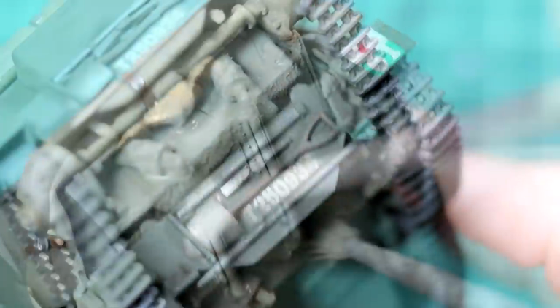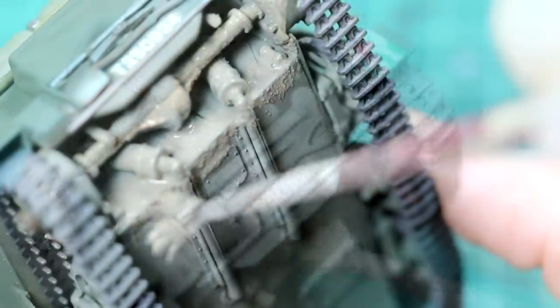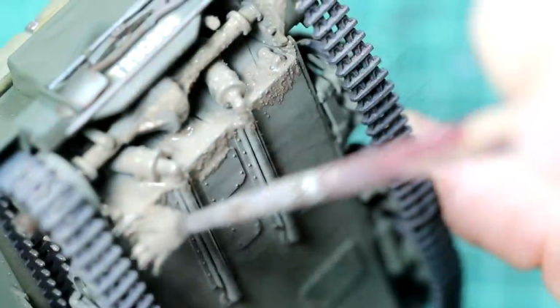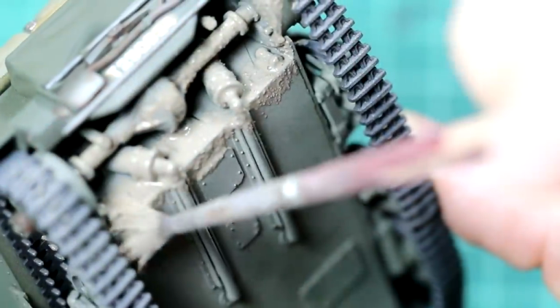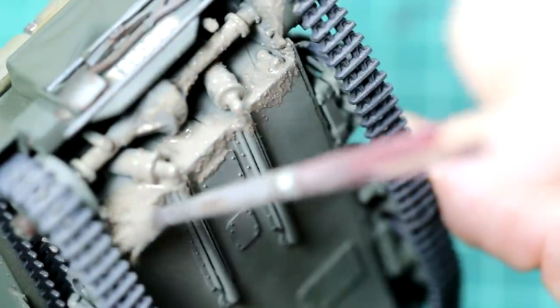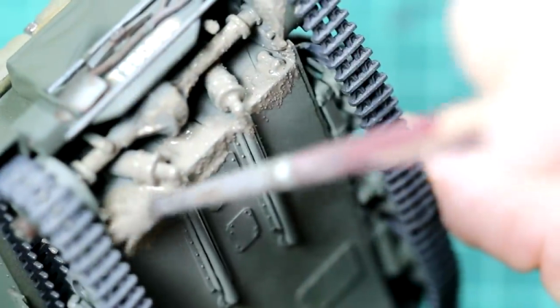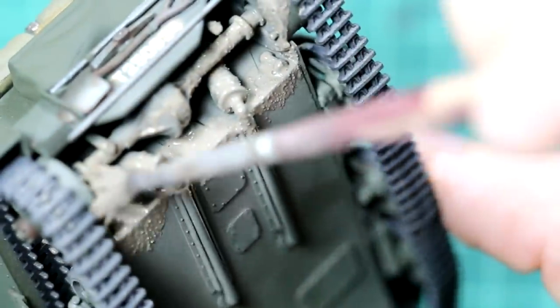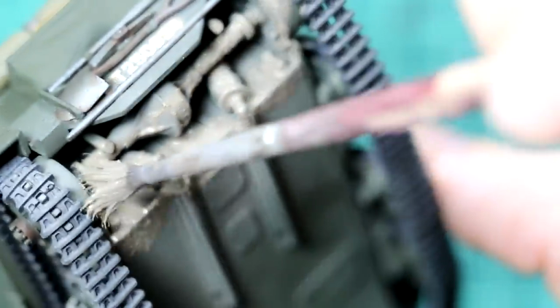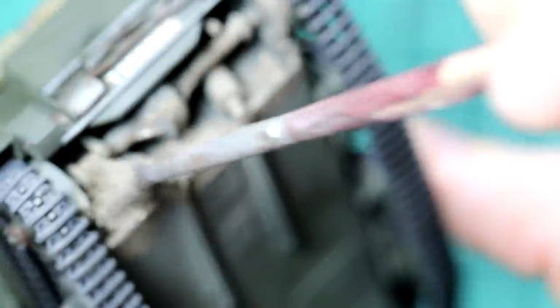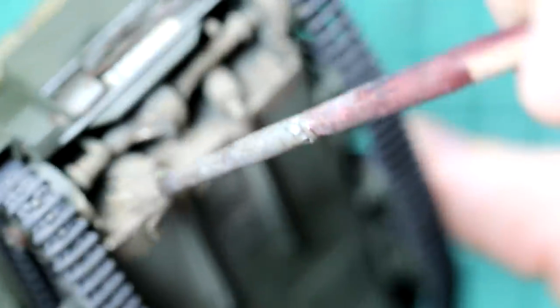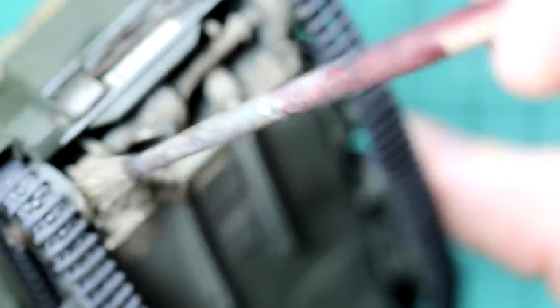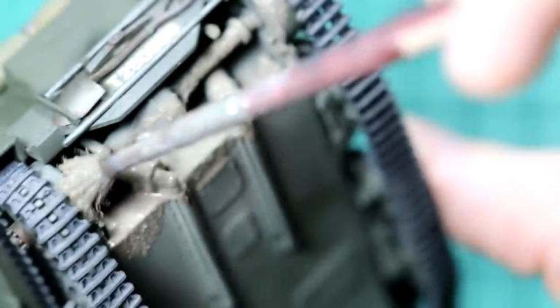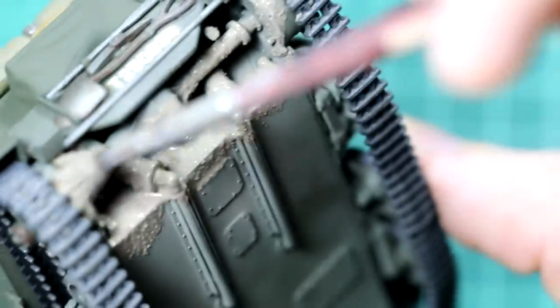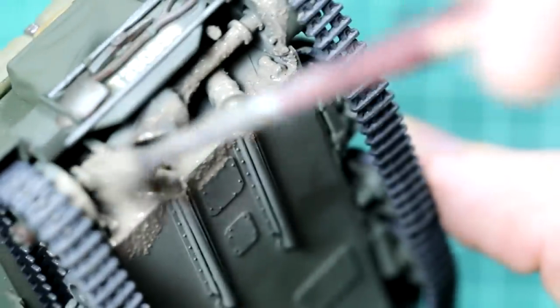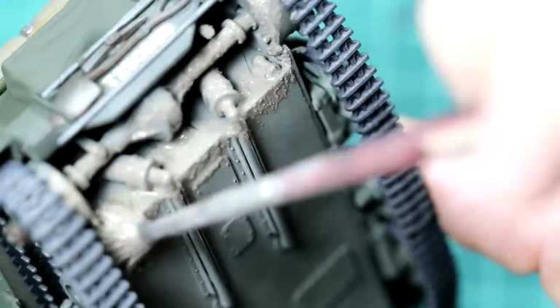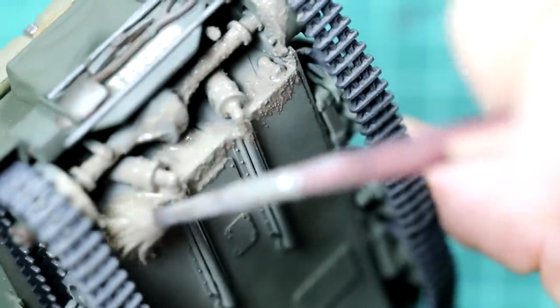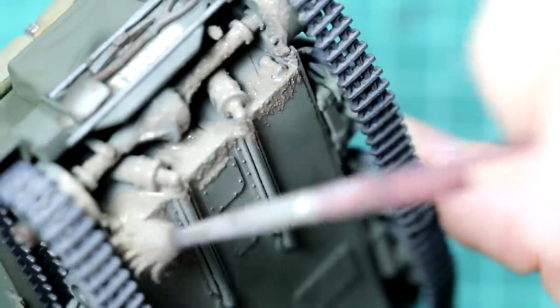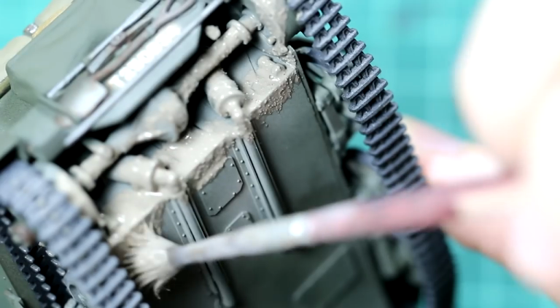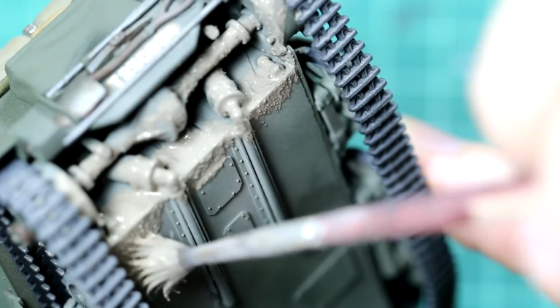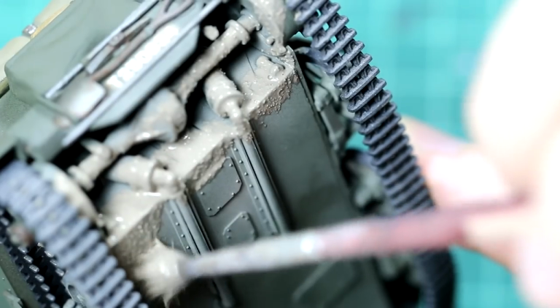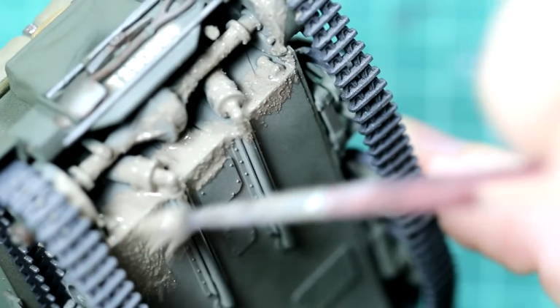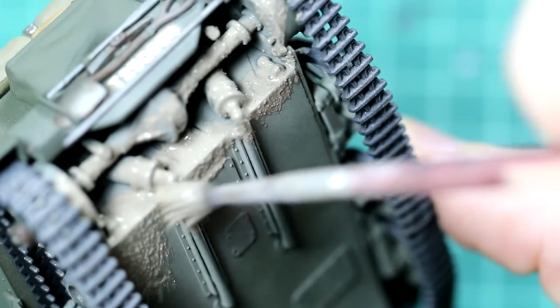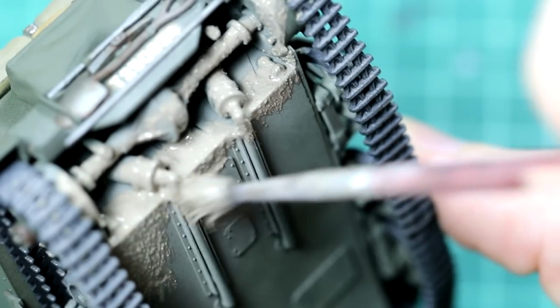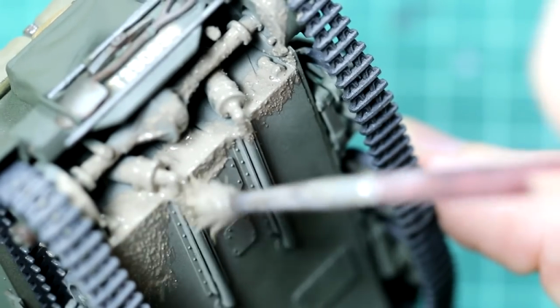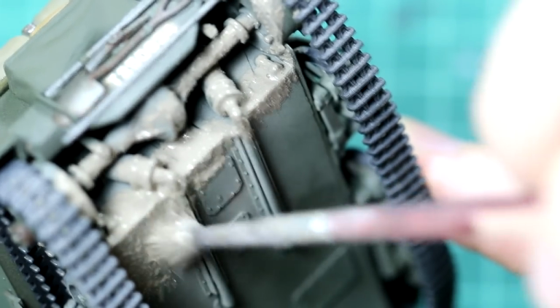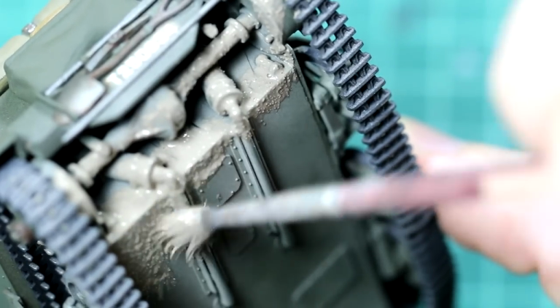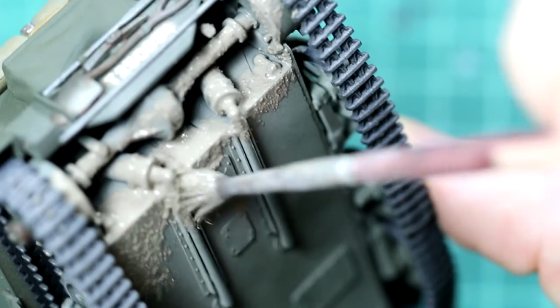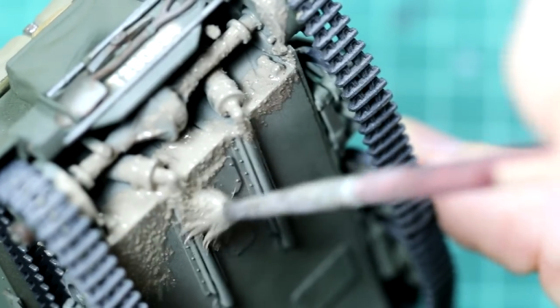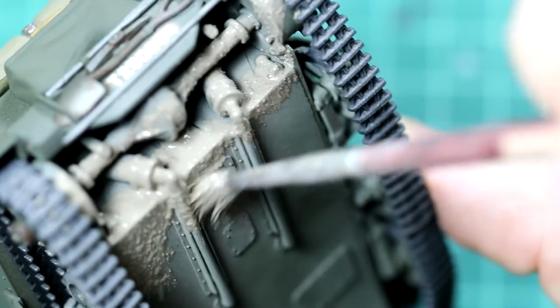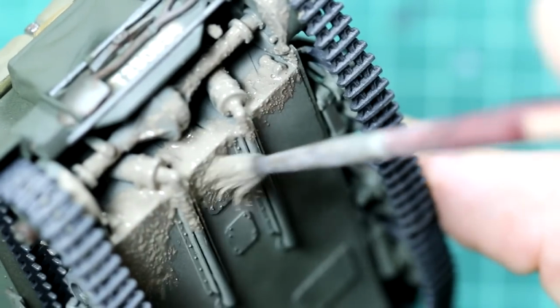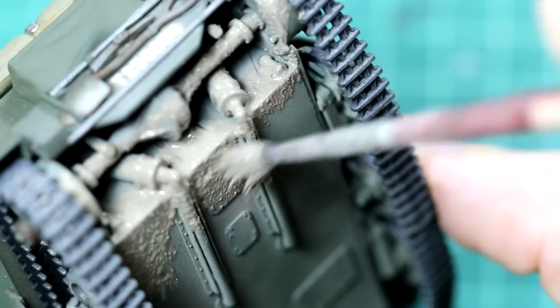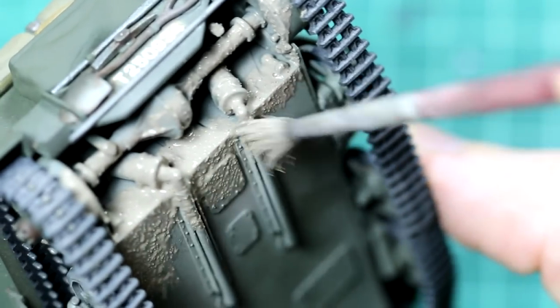And with that, this build of the Universal Carrier was complete. So let's have a look at the final result.